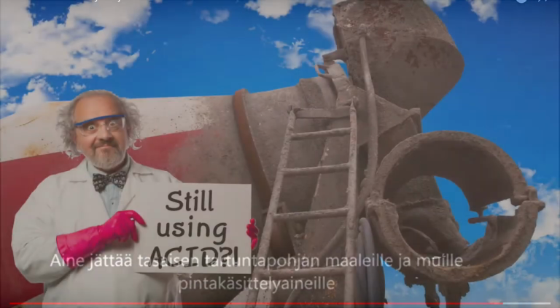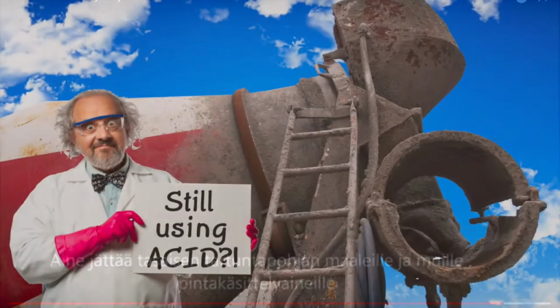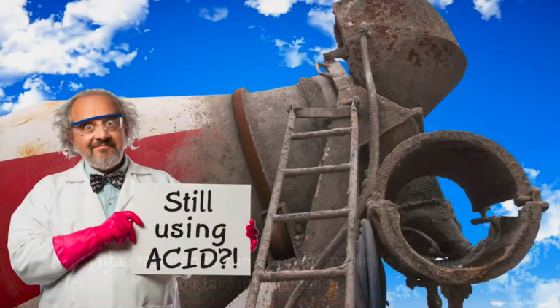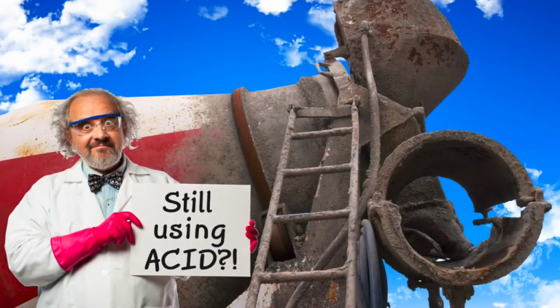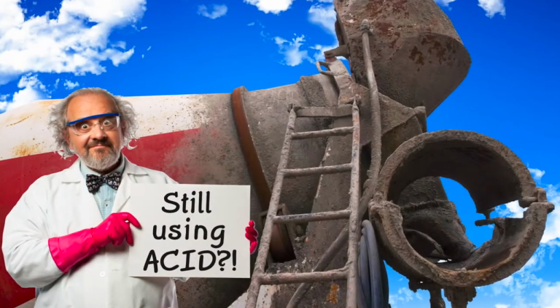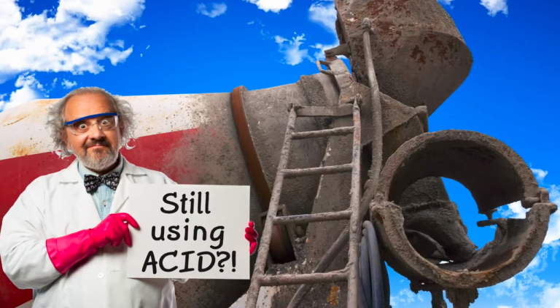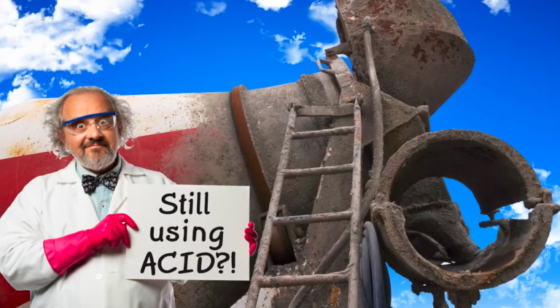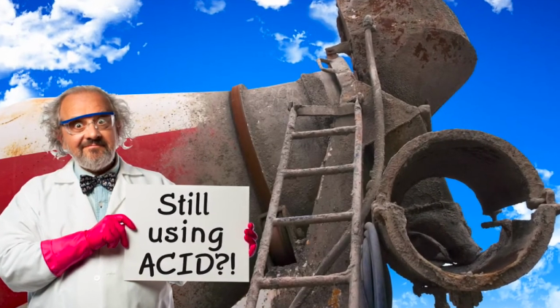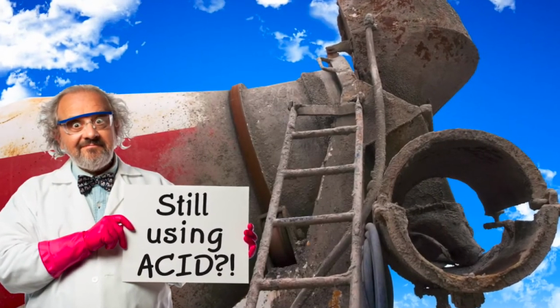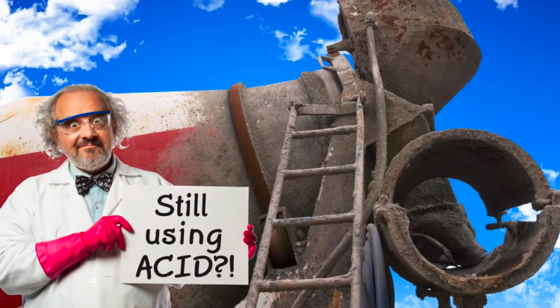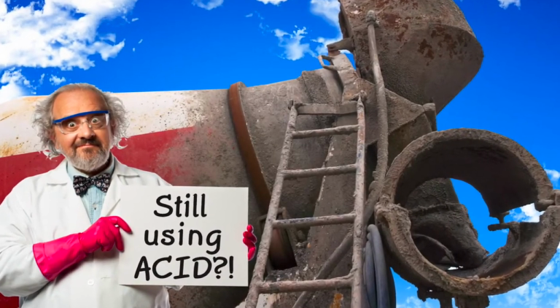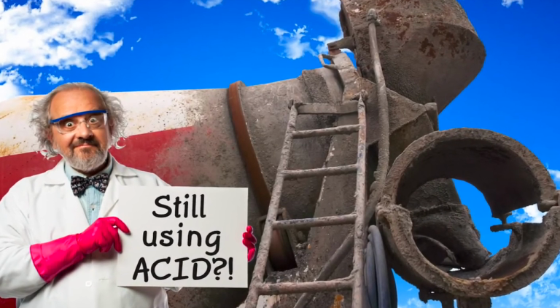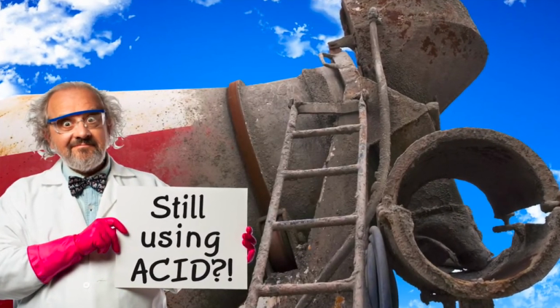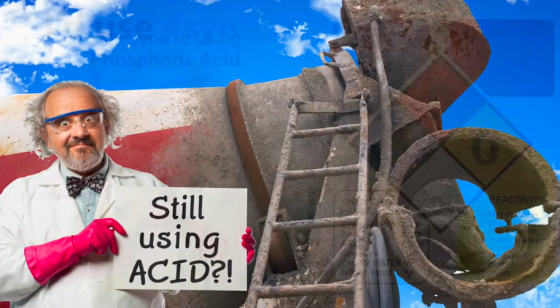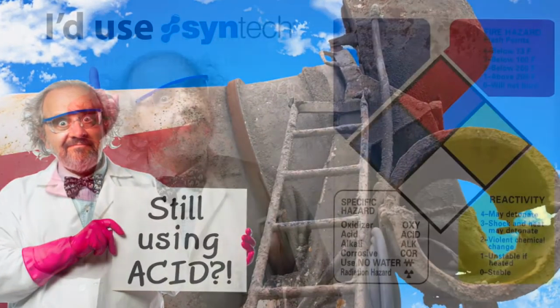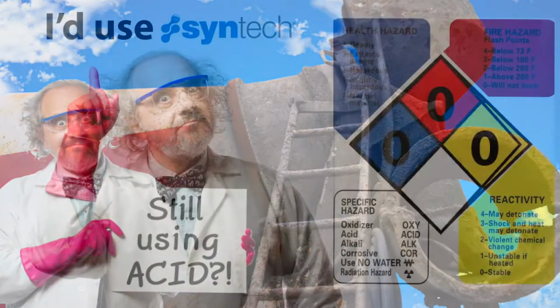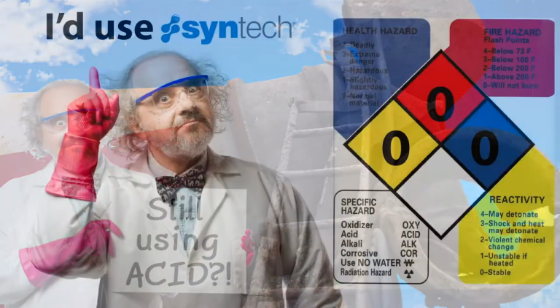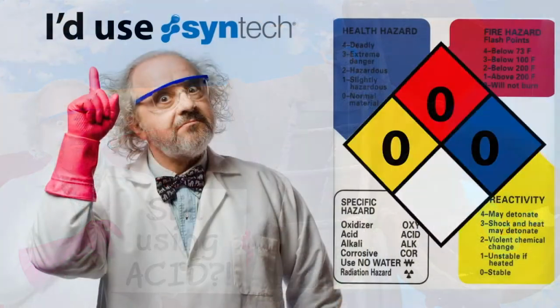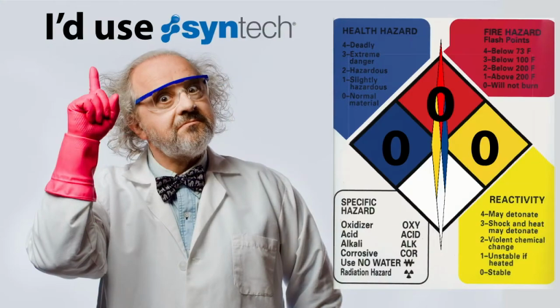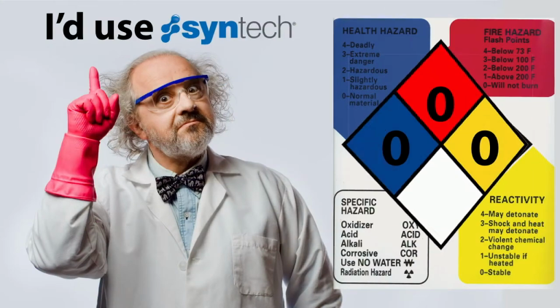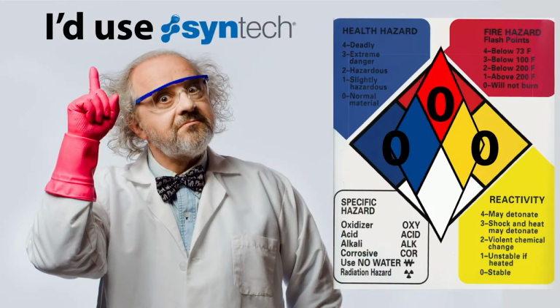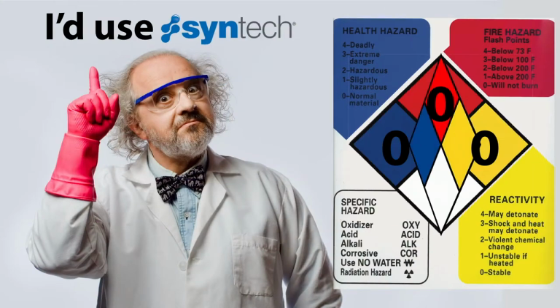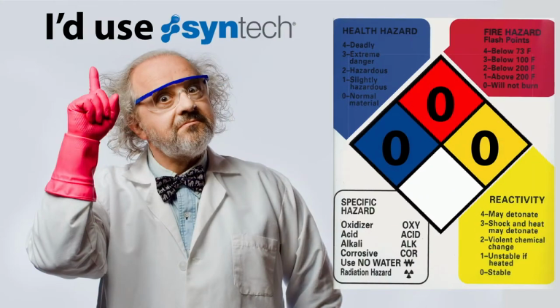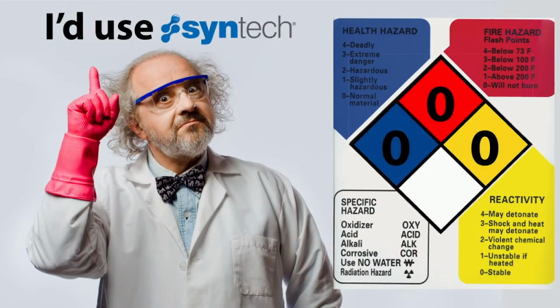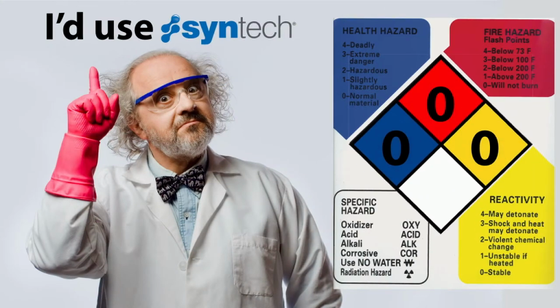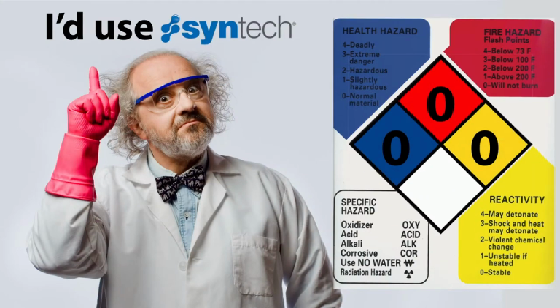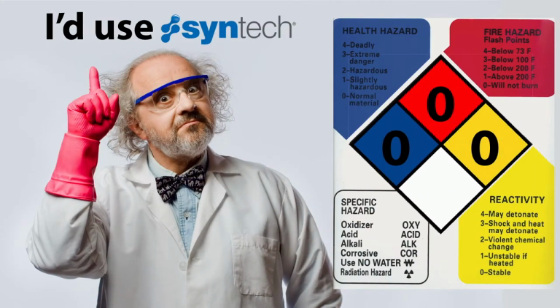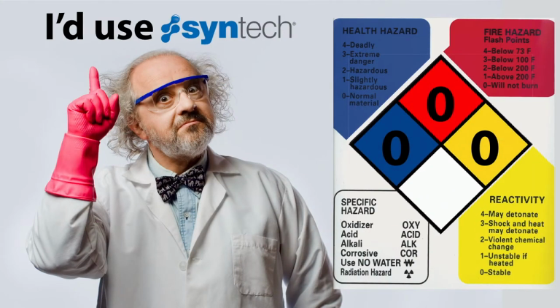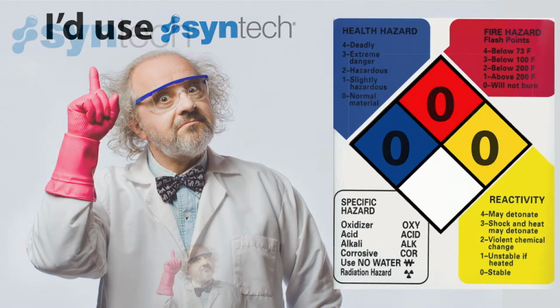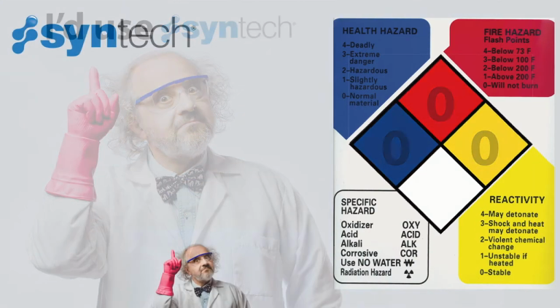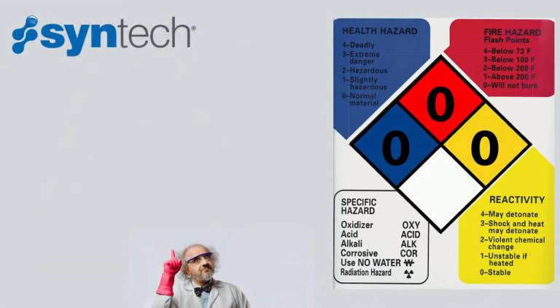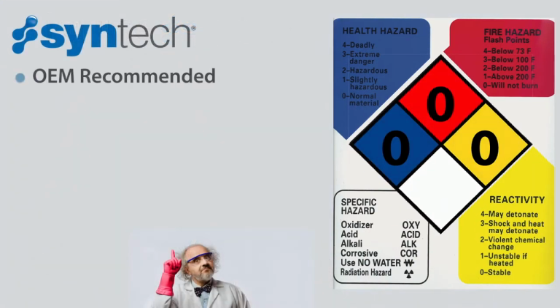So if you or your customers are still using acid, we ask you to get in touch with us and we can fix that. Thank you.